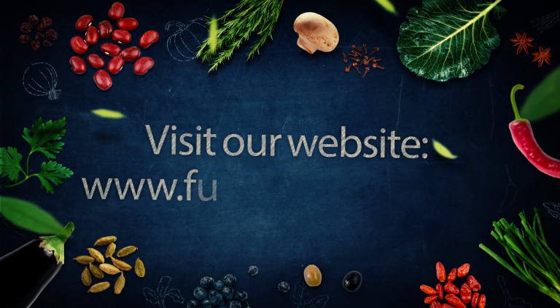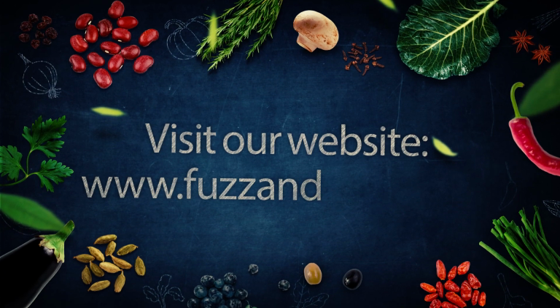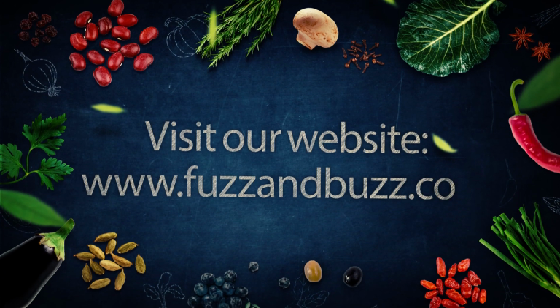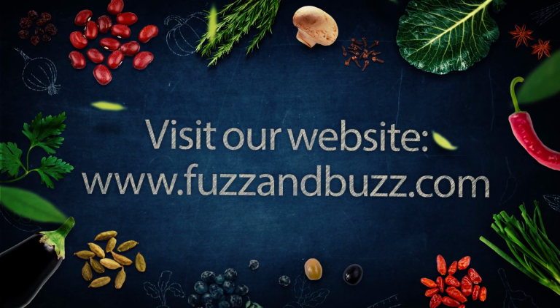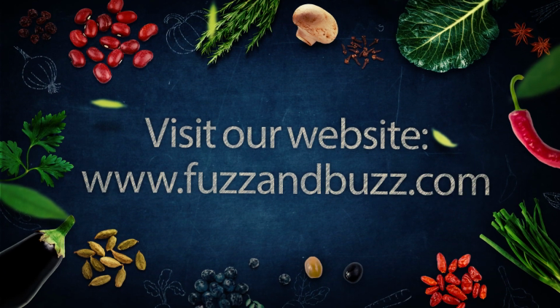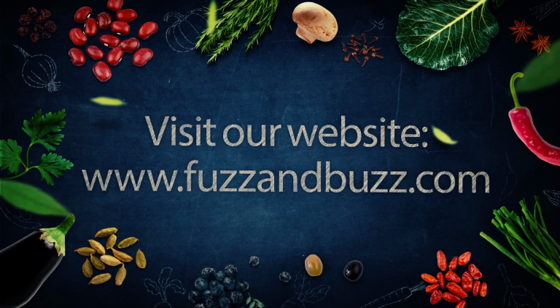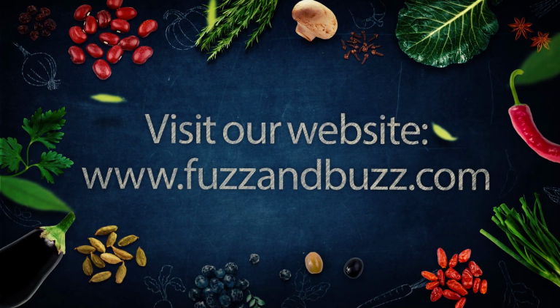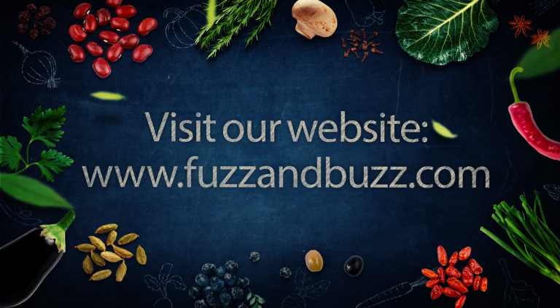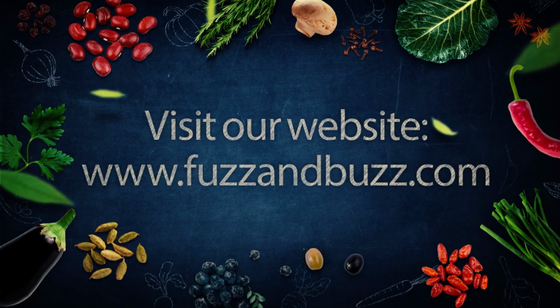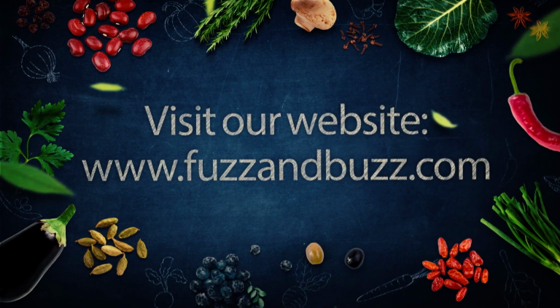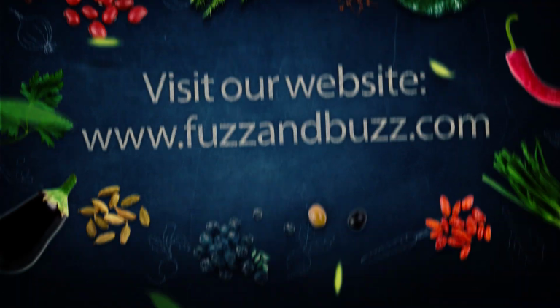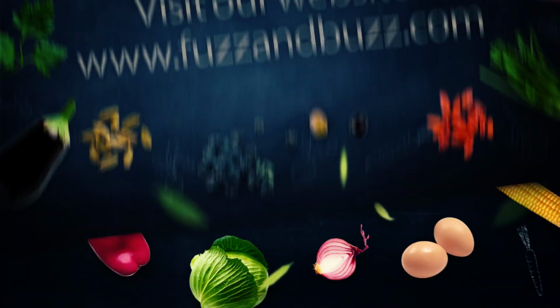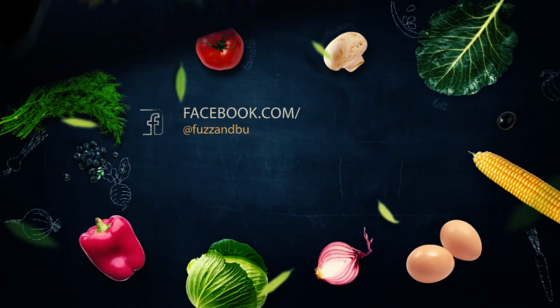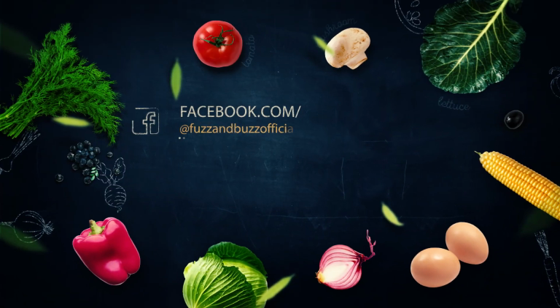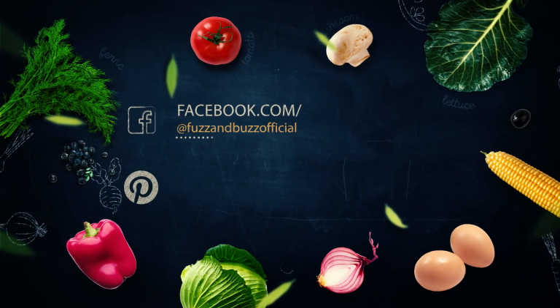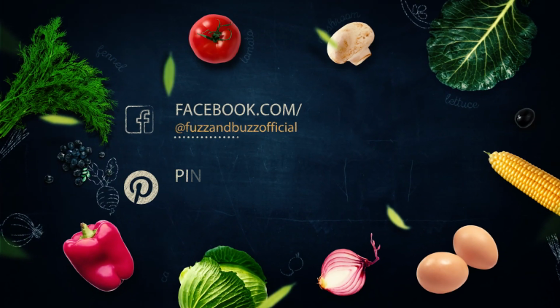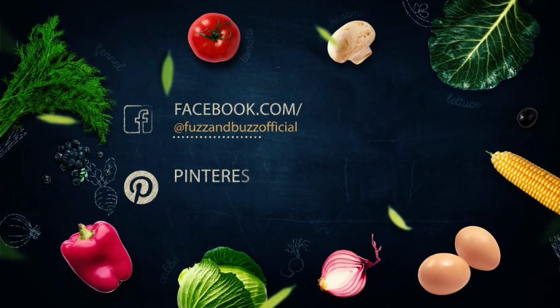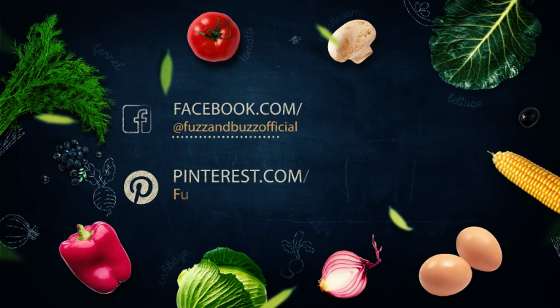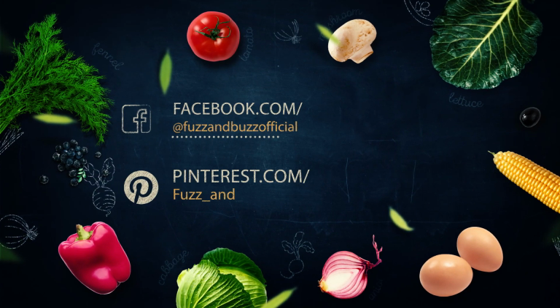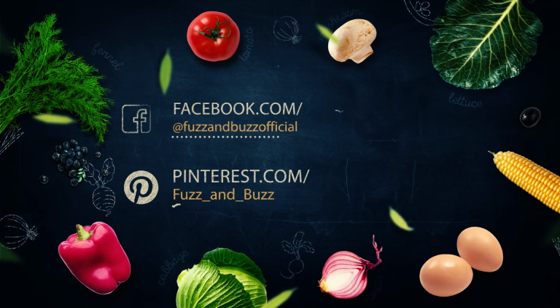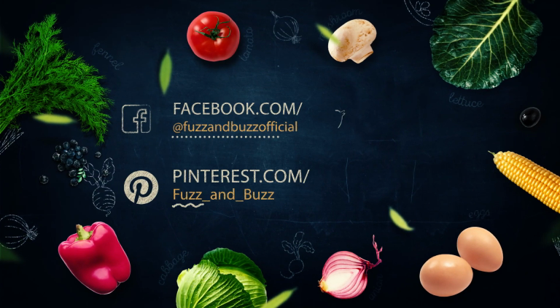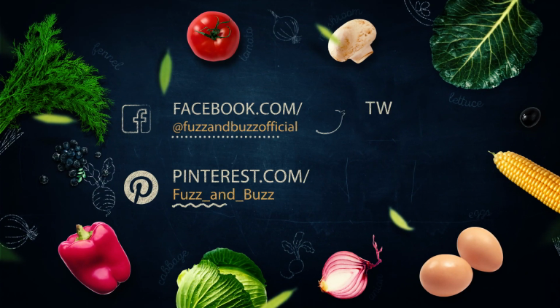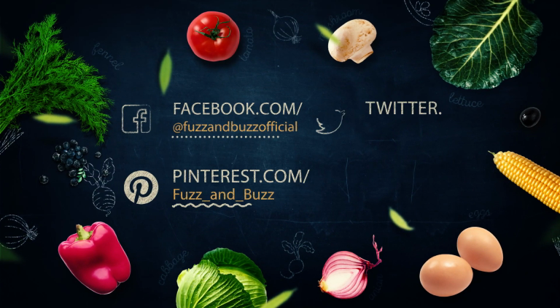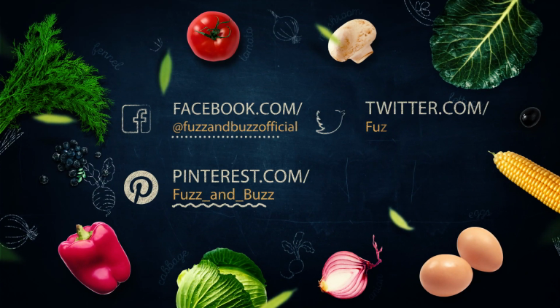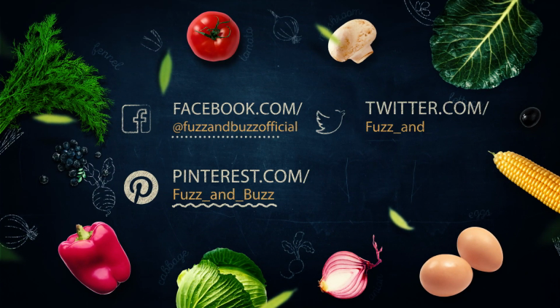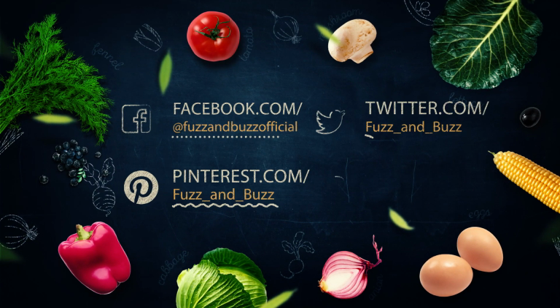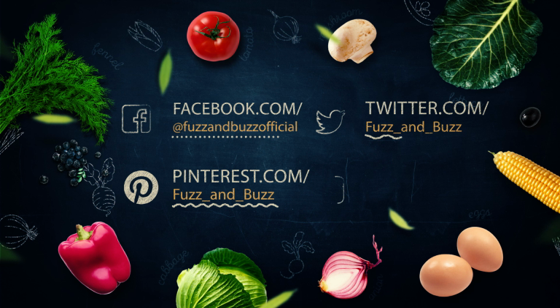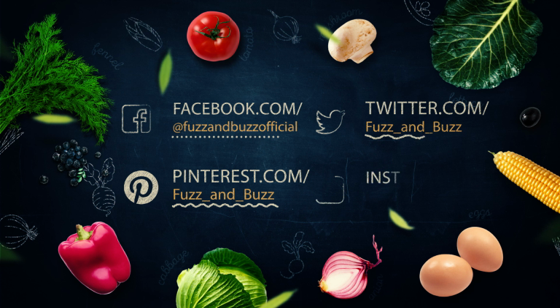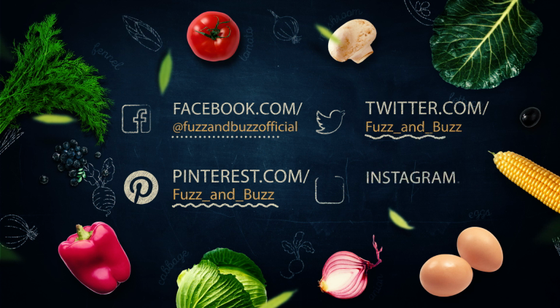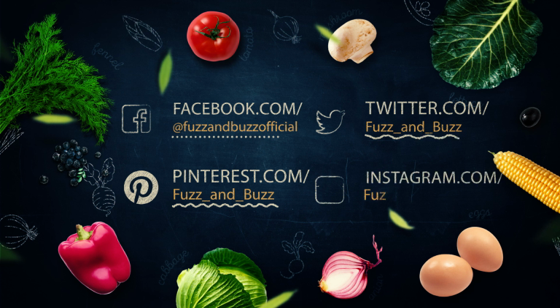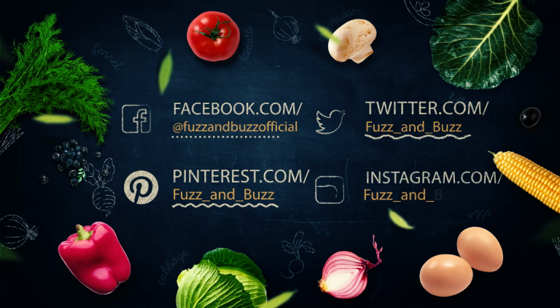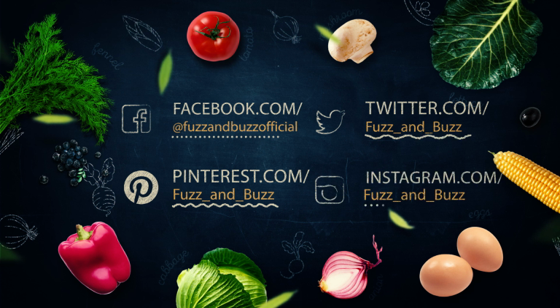Good luck with your baking adventures. If you like what you see, don't forget to subscribe.